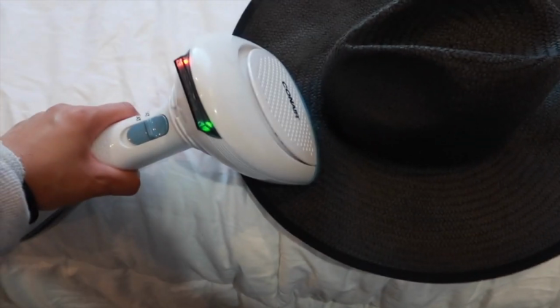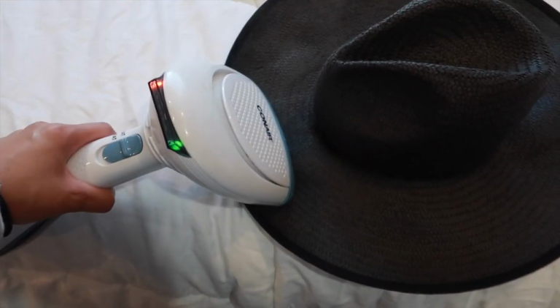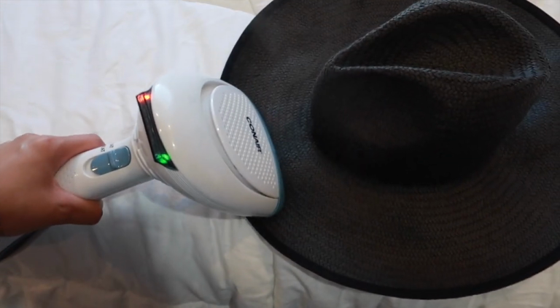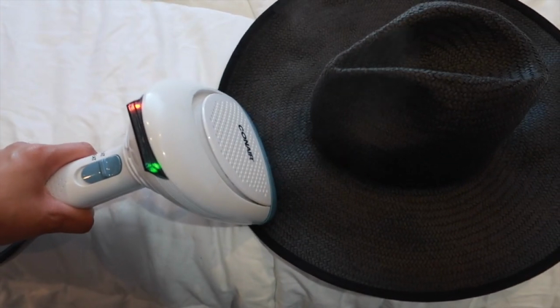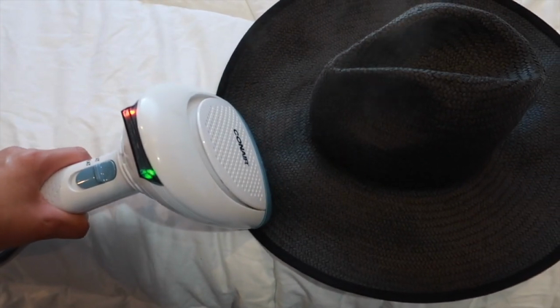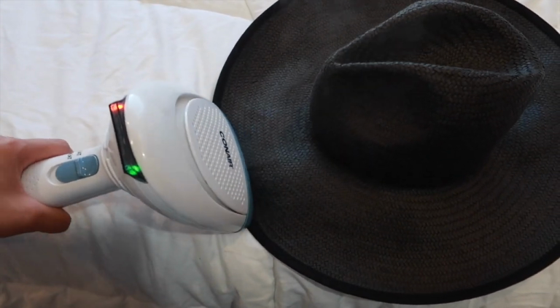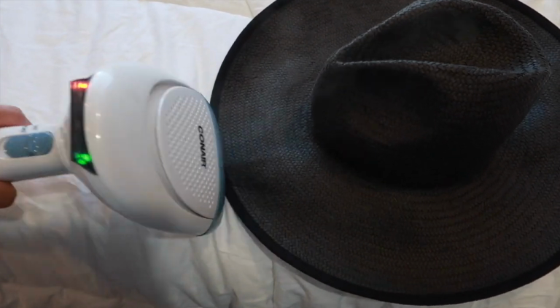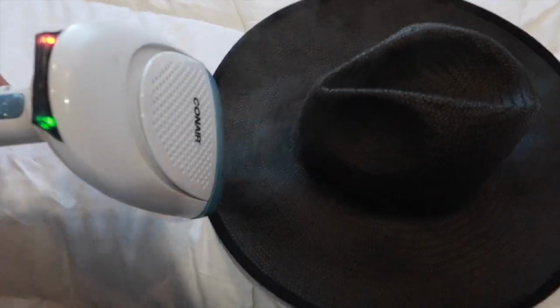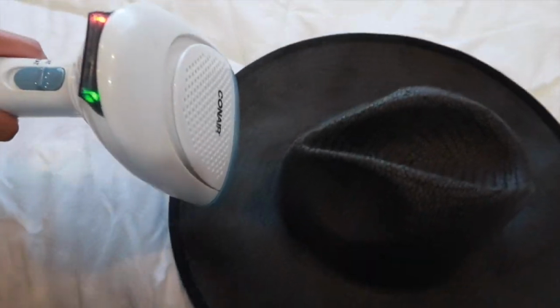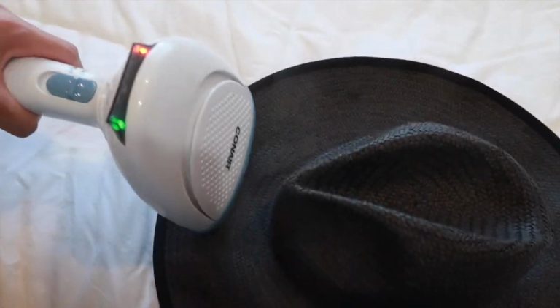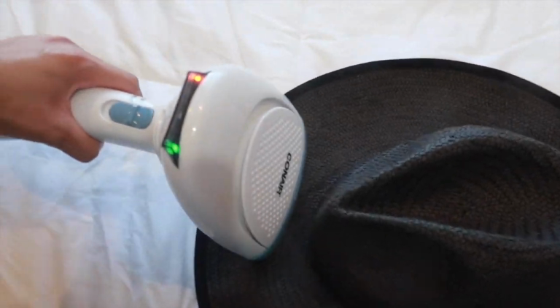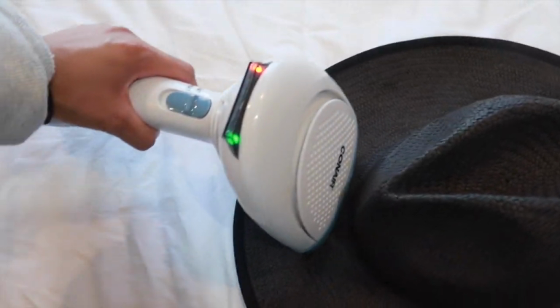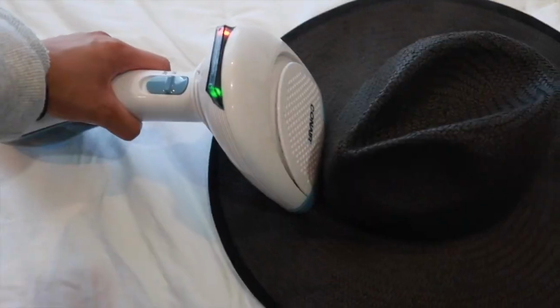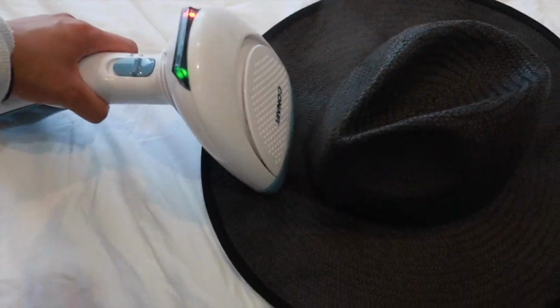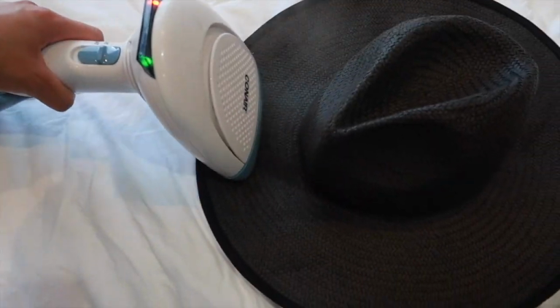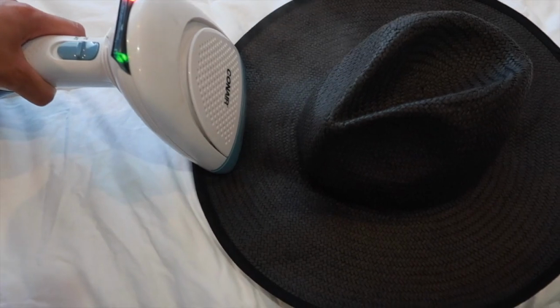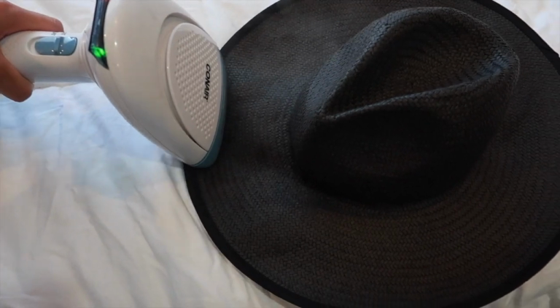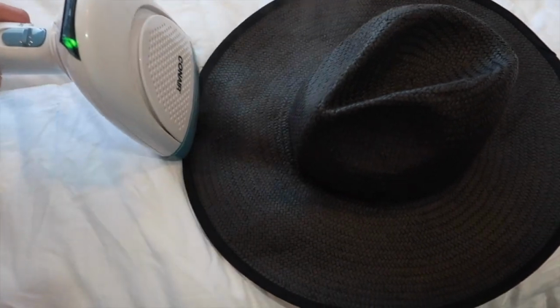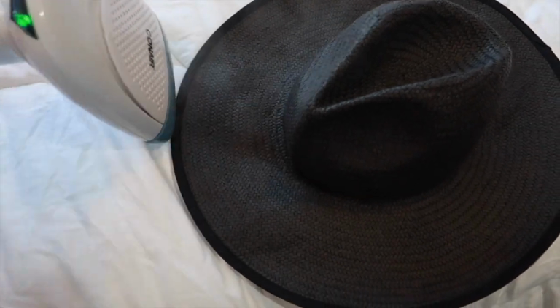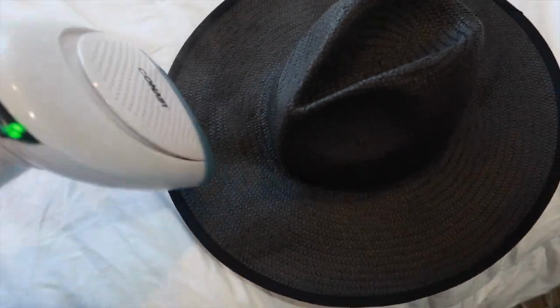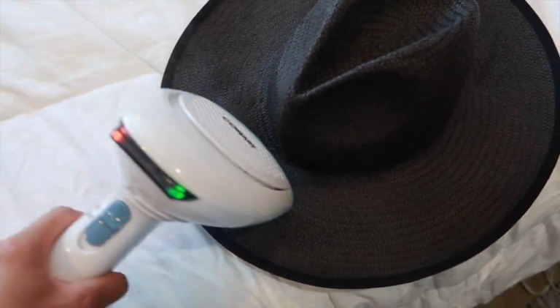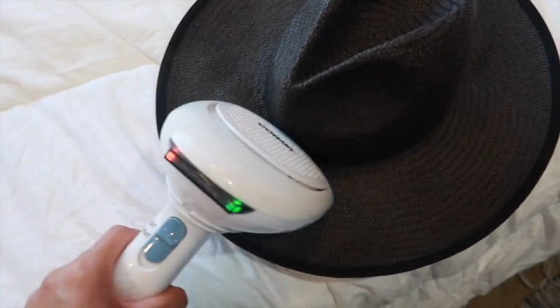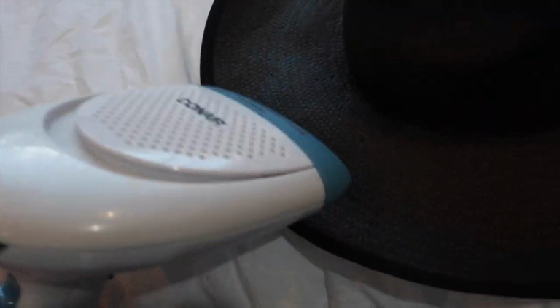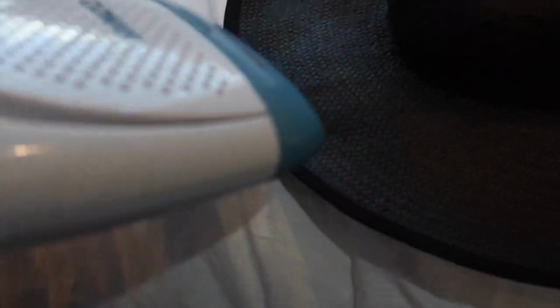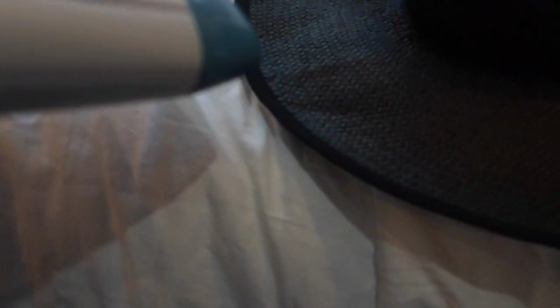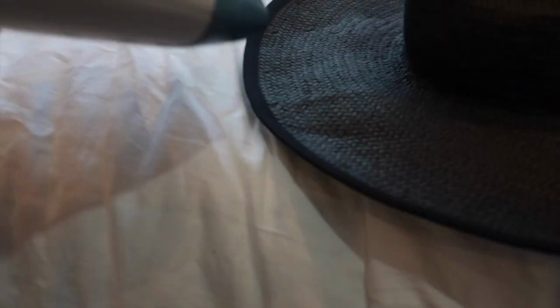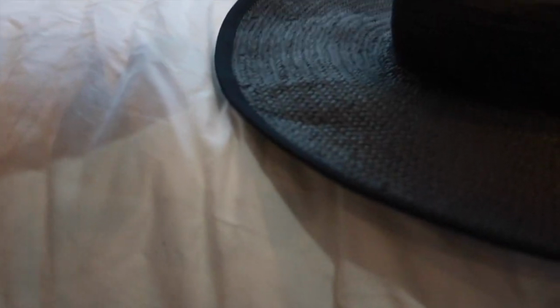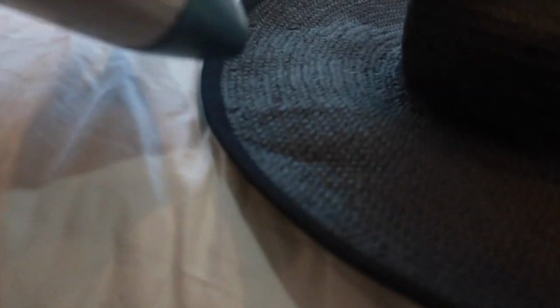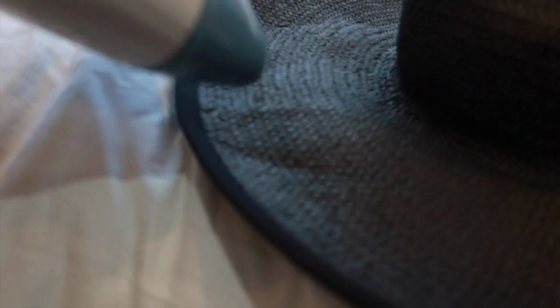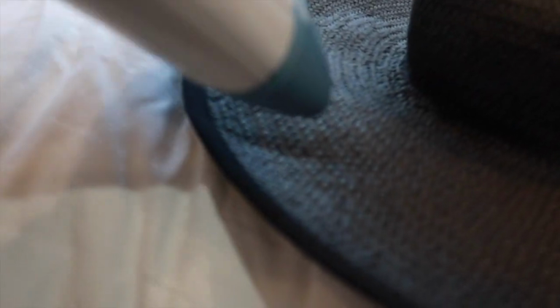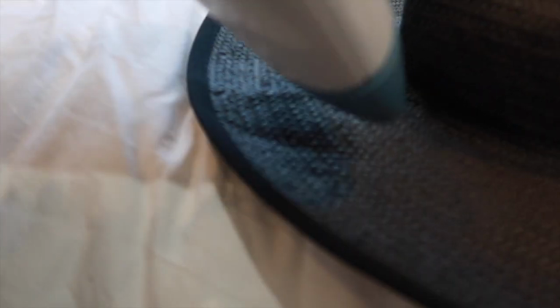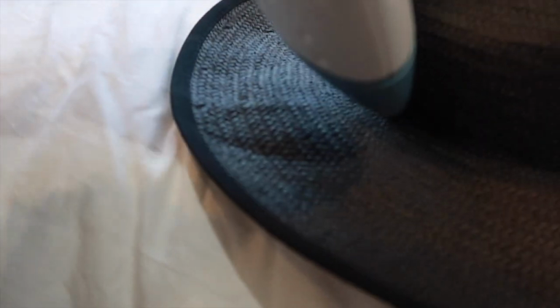Just getting the last creases out — you can see there's a crease right there.